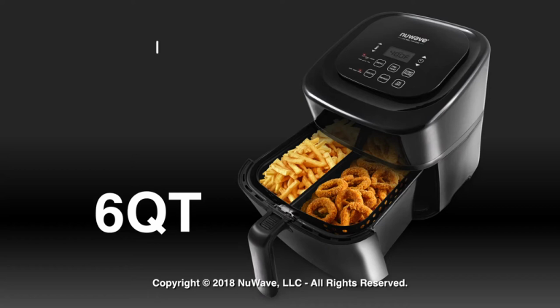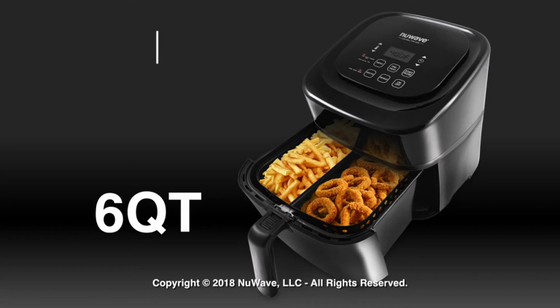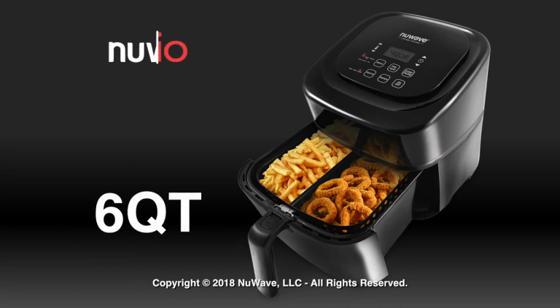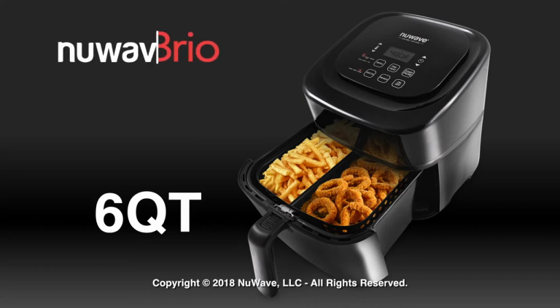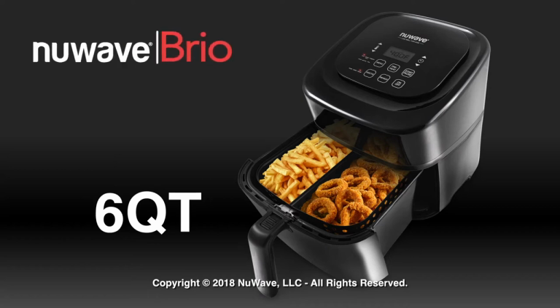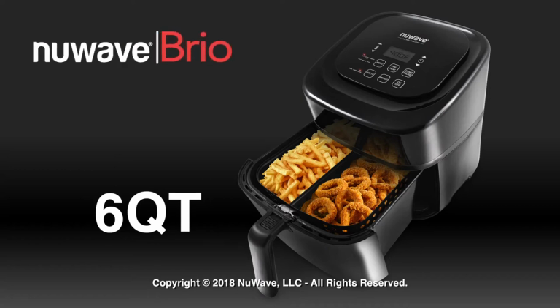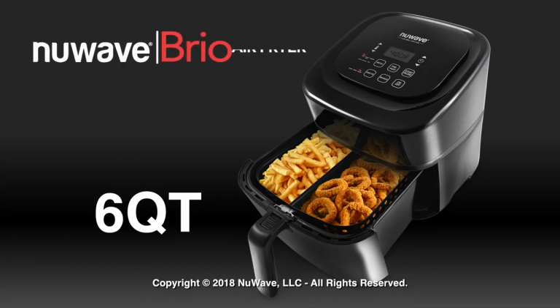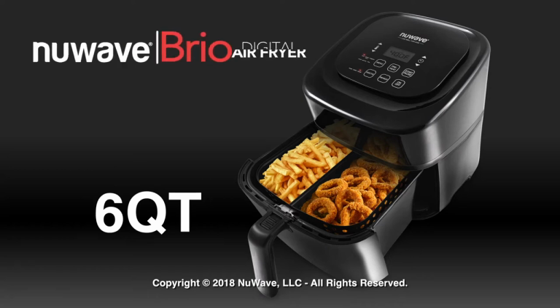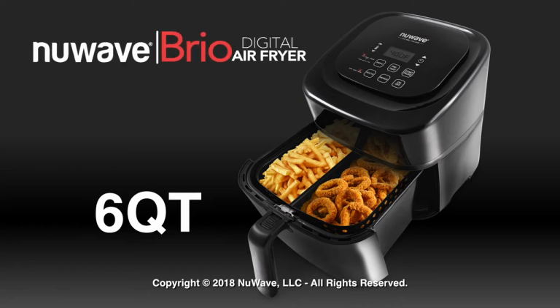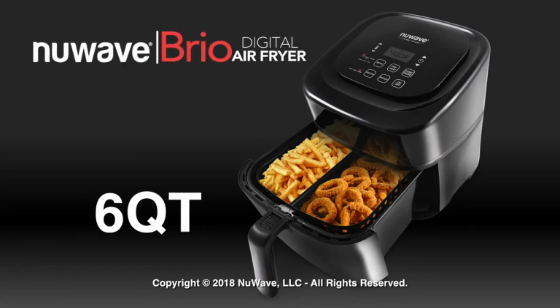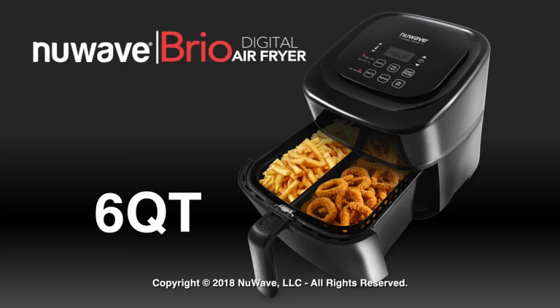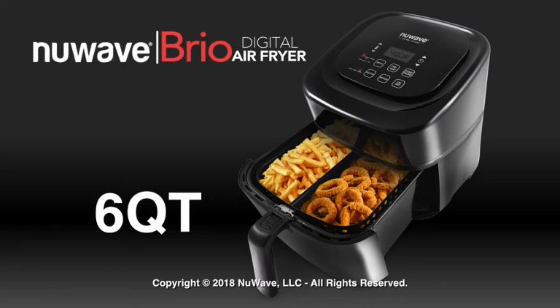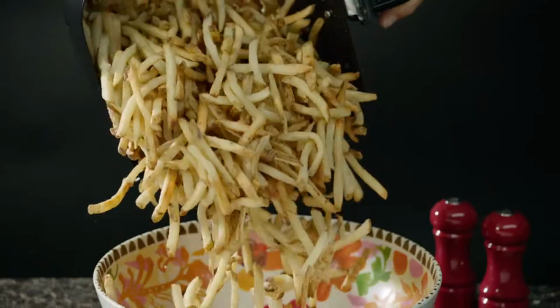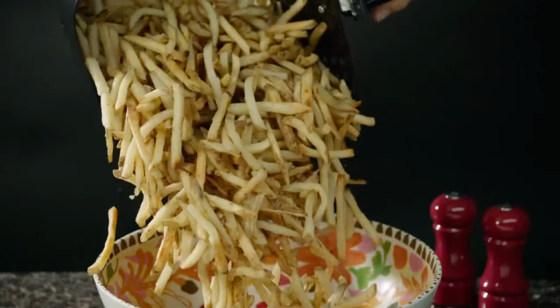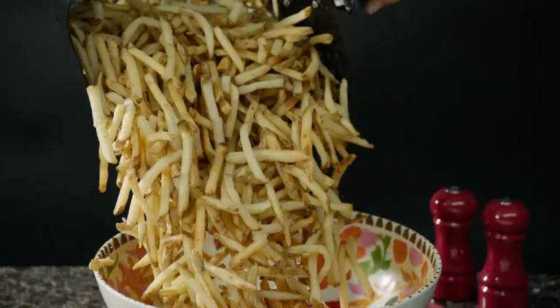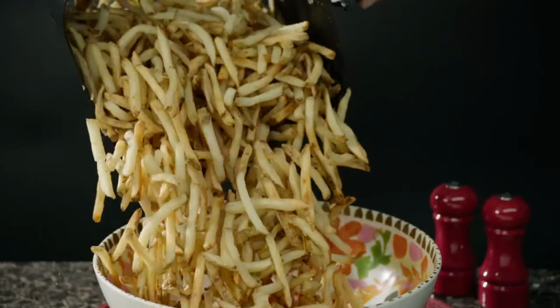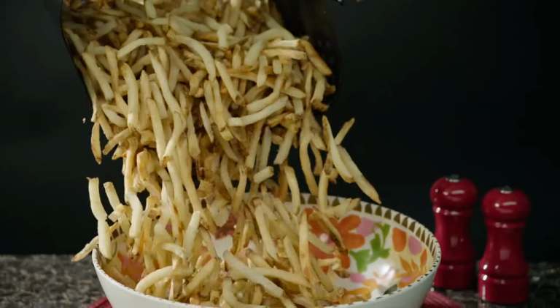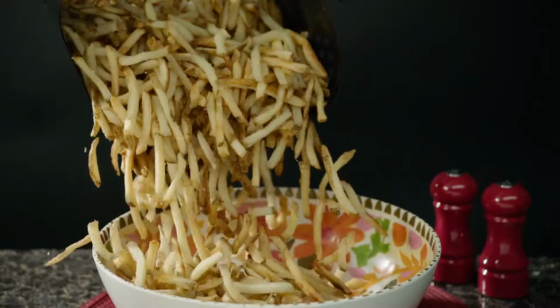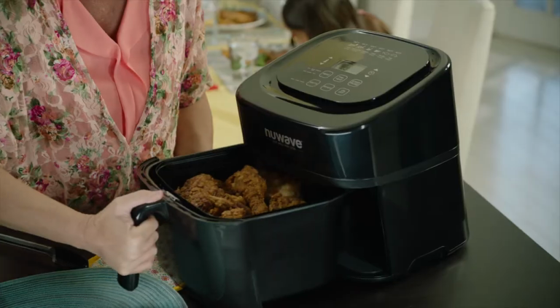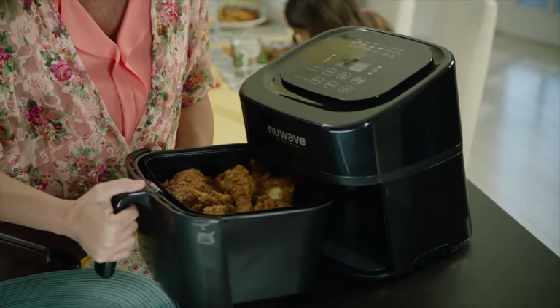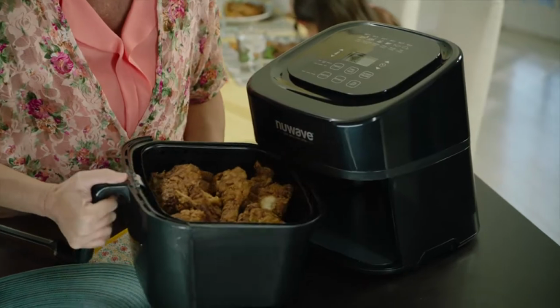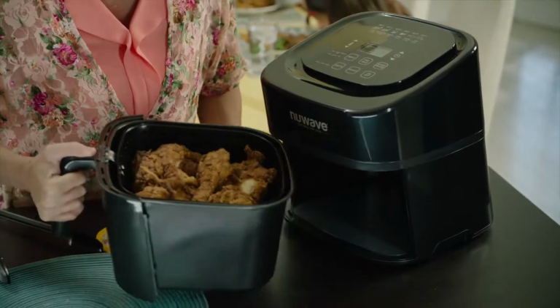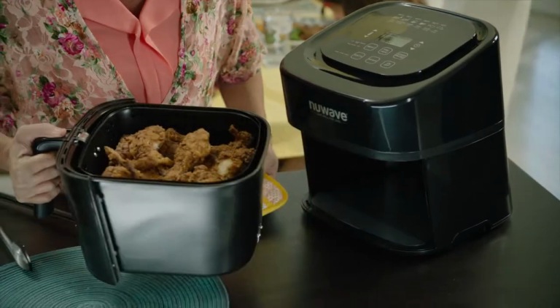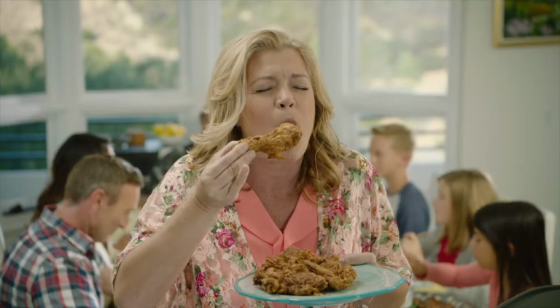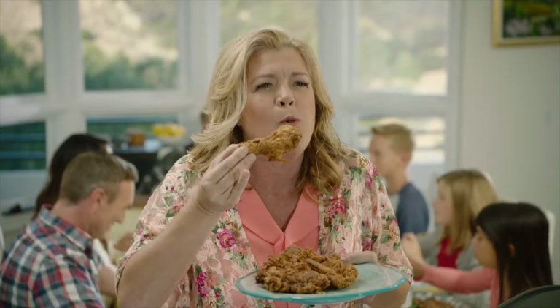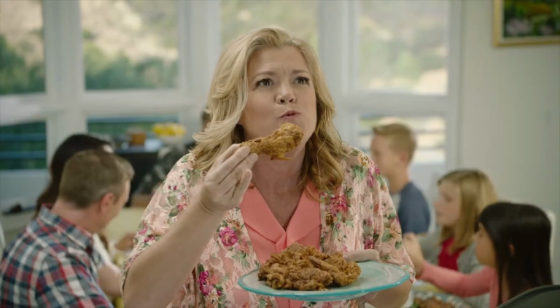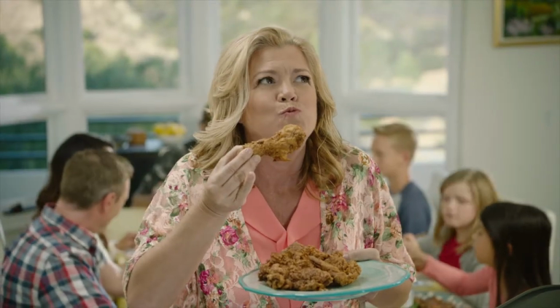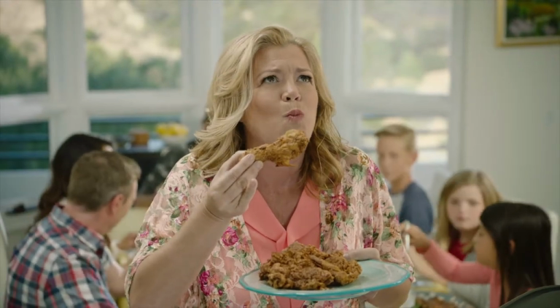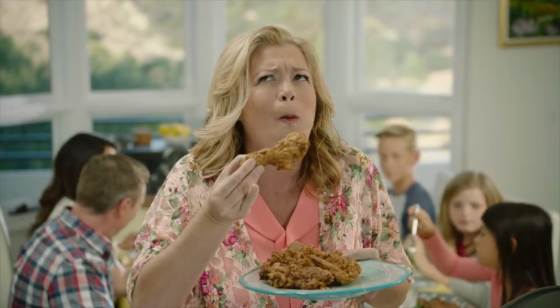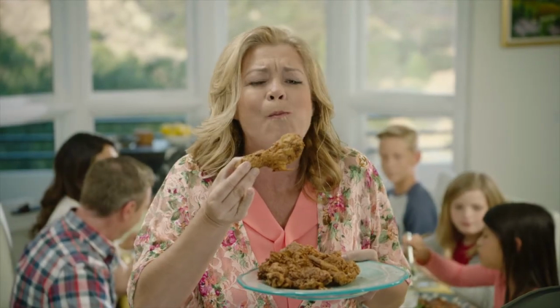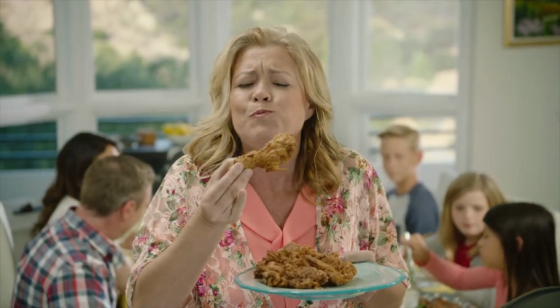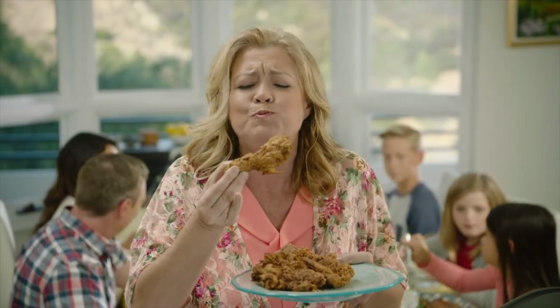Introducing the New Wave Brio Digital Air Fryer. Now have all your fried favorites always crispy and juicy, but without the fats and oil.